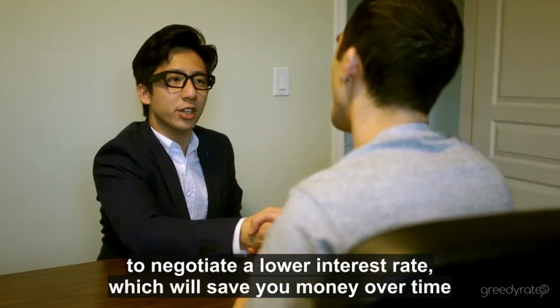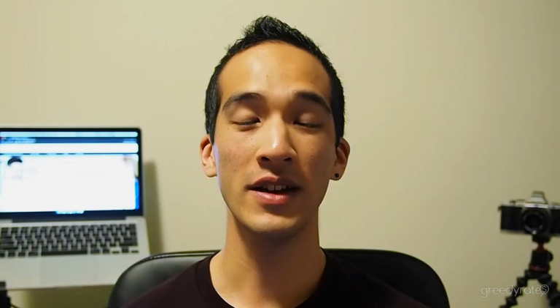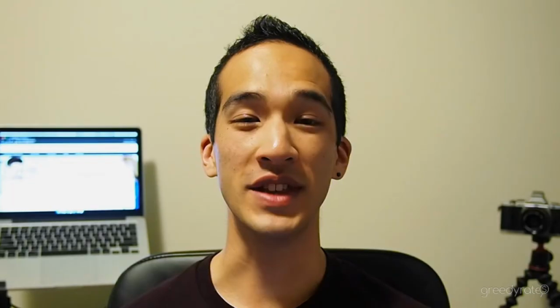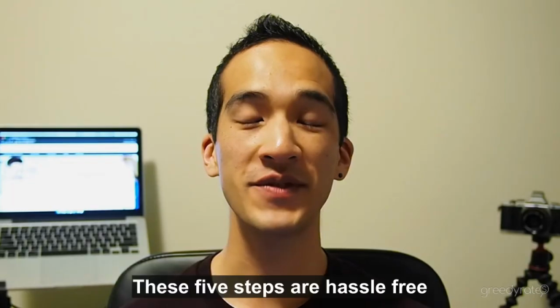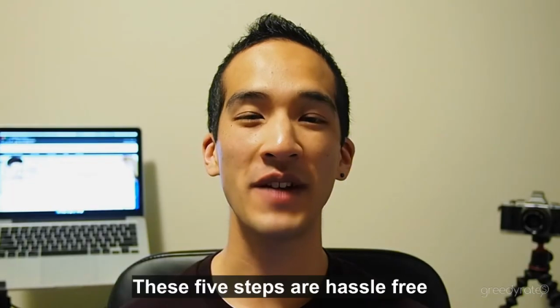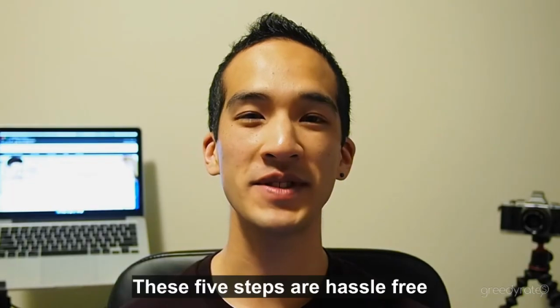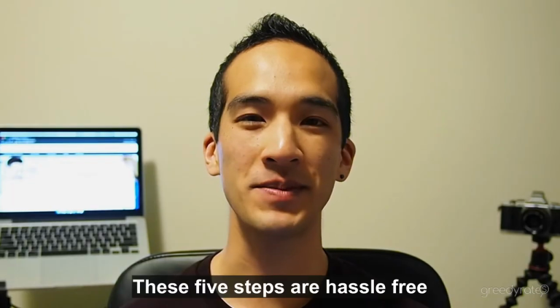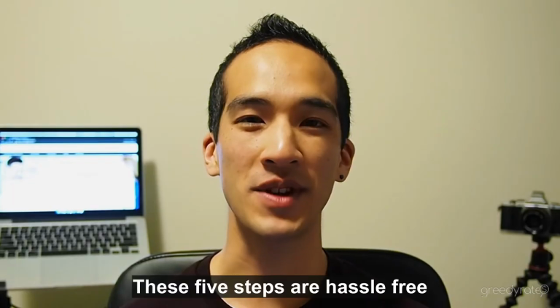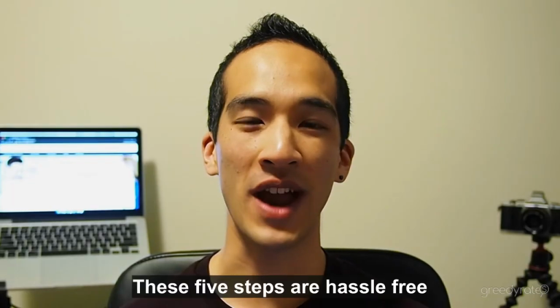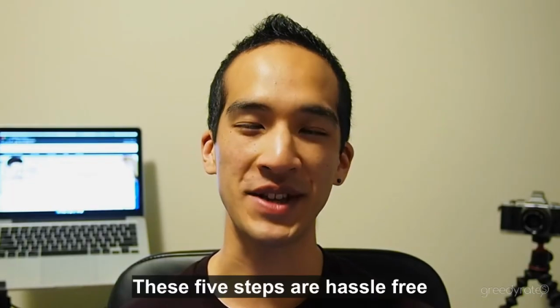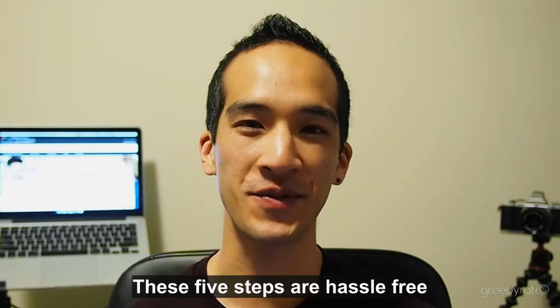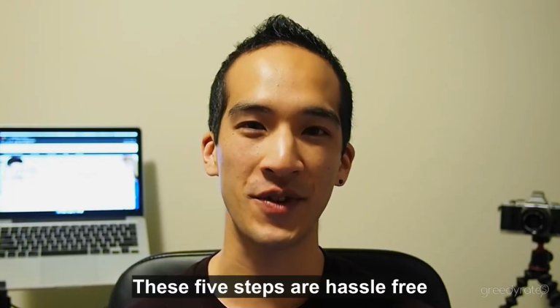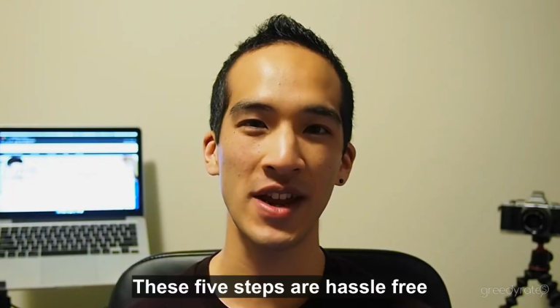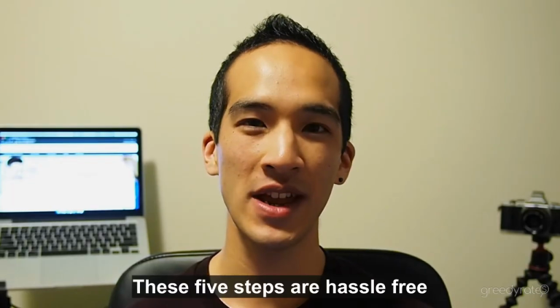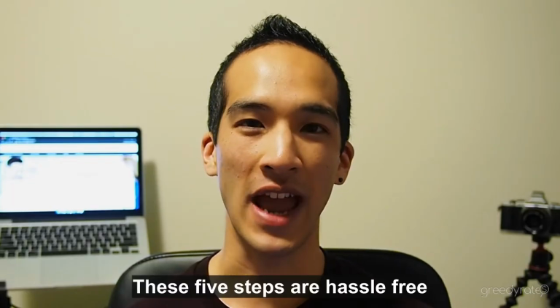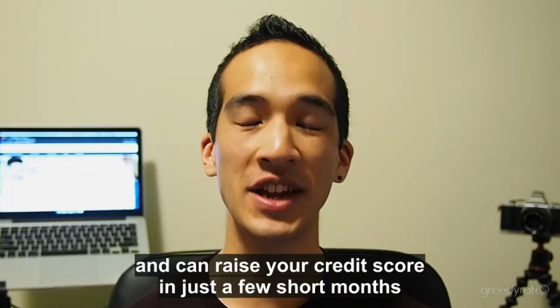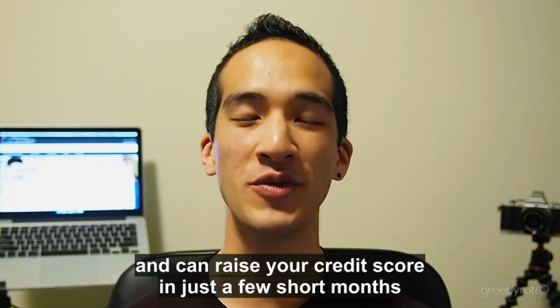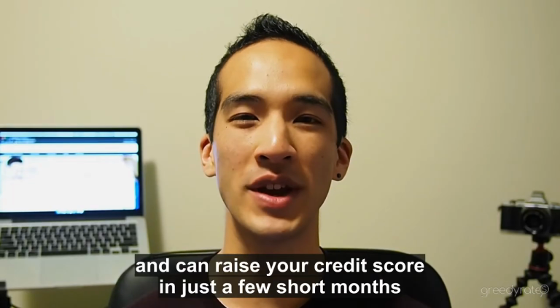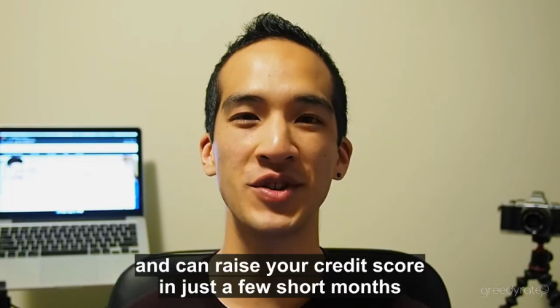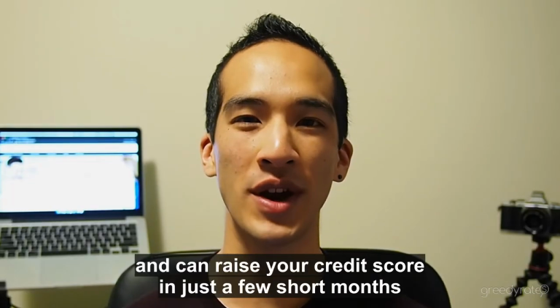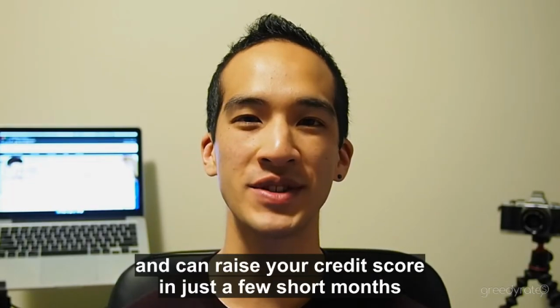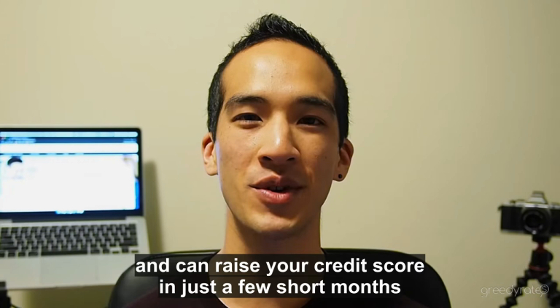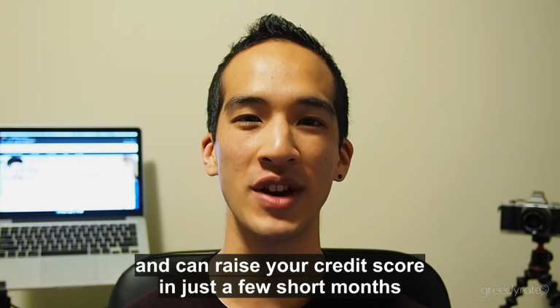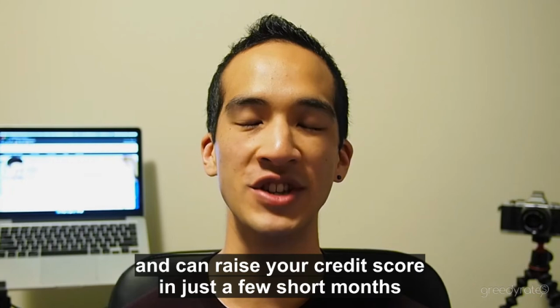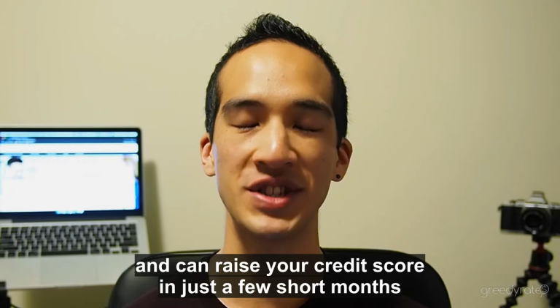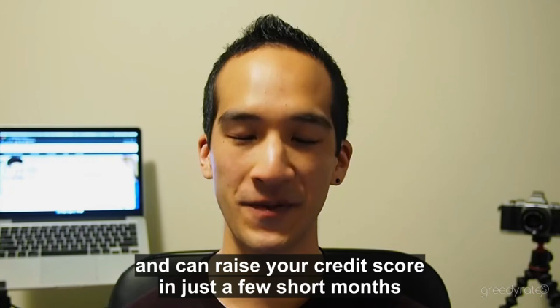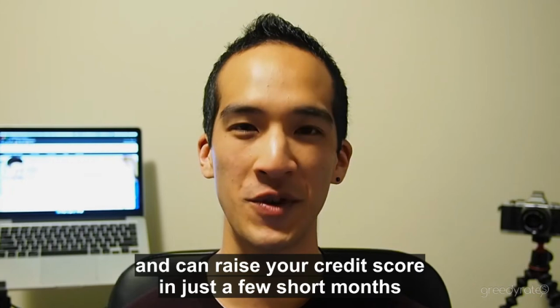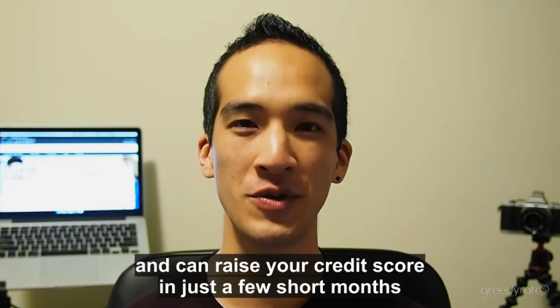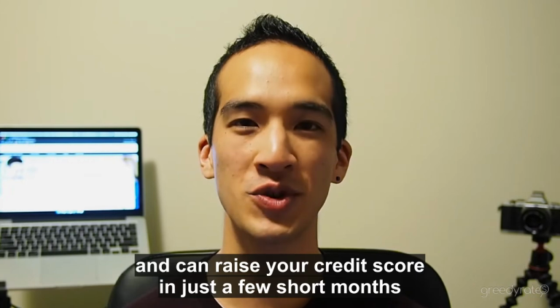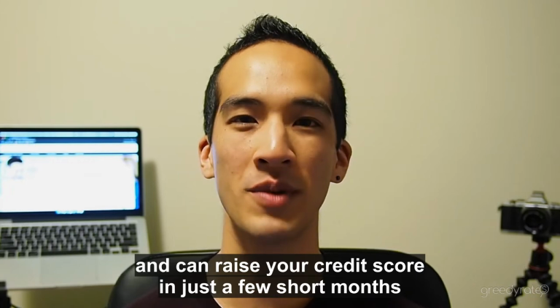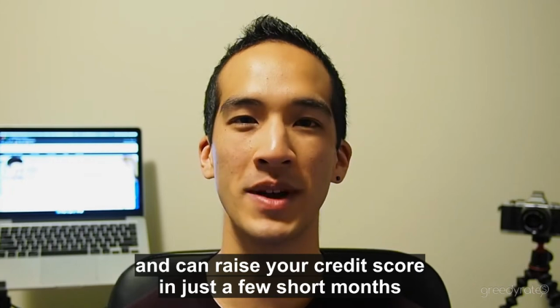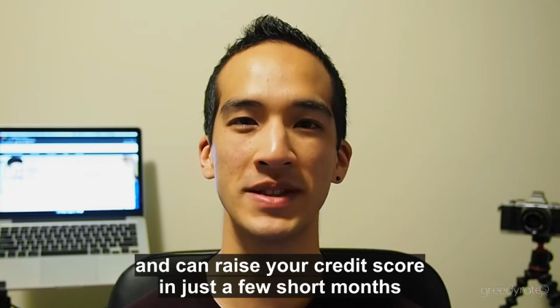These 5 steps are hassle-free and can raise your credit score in just a few short months.